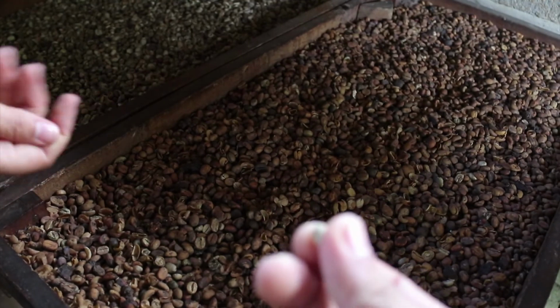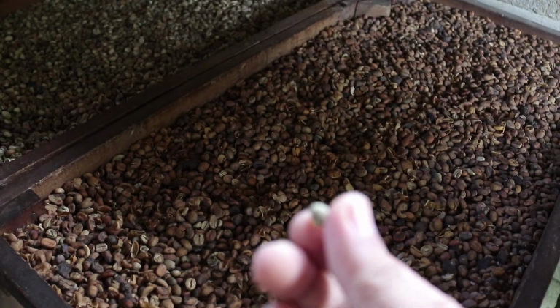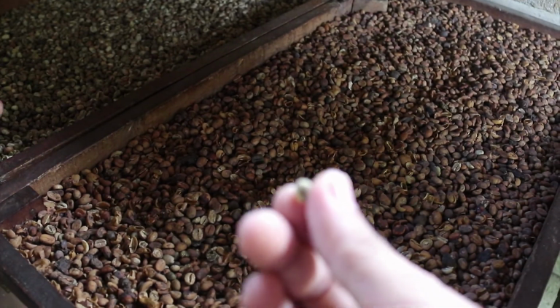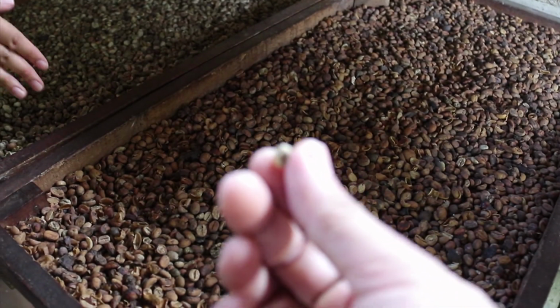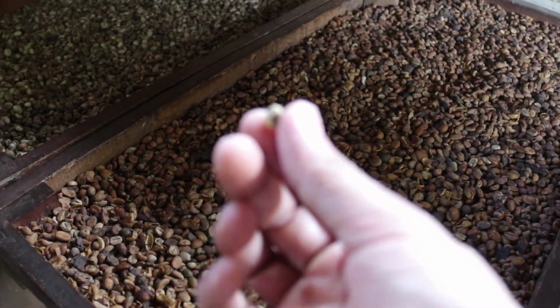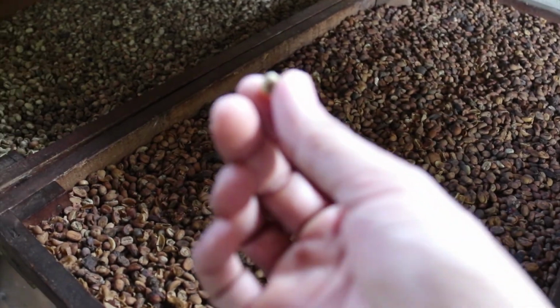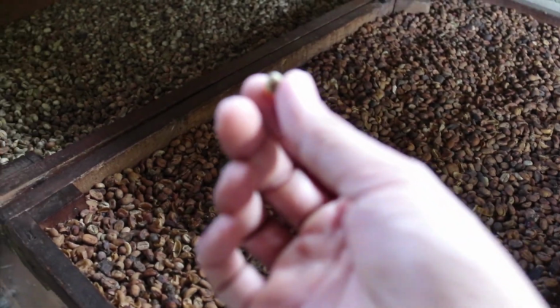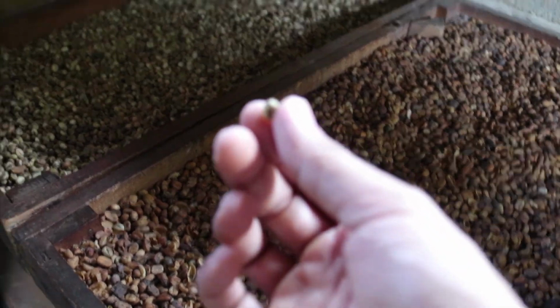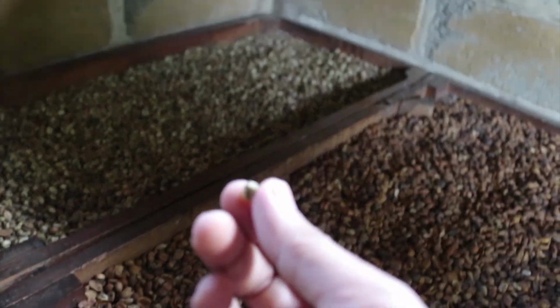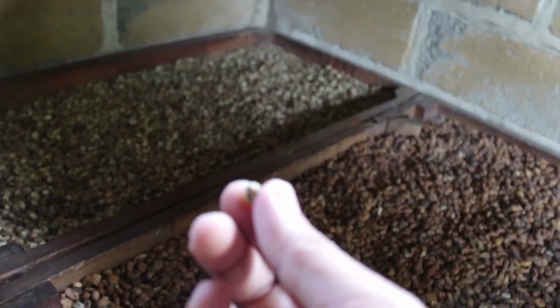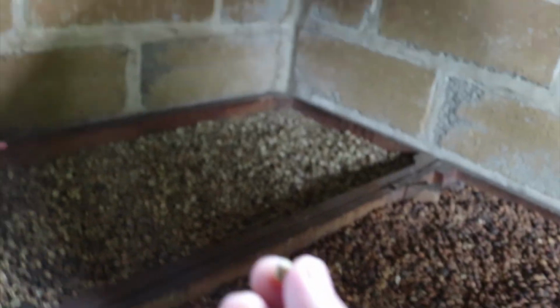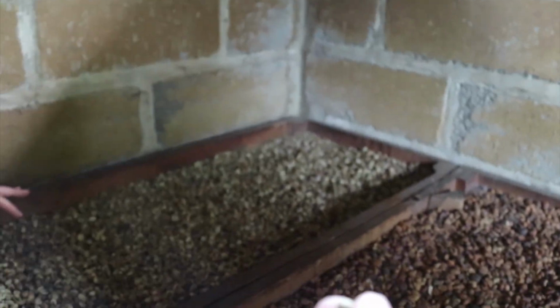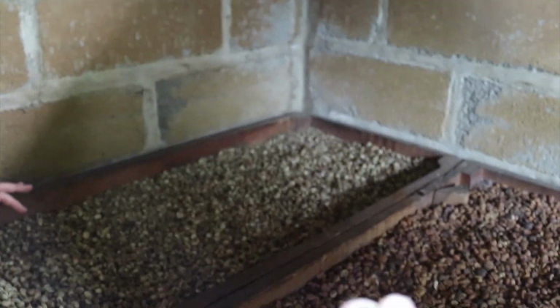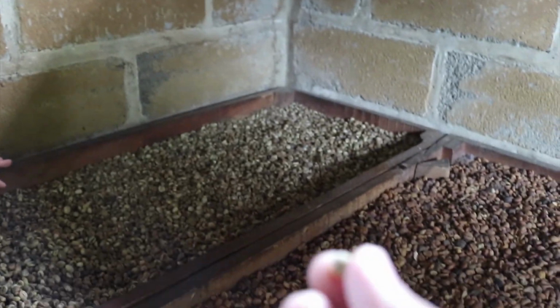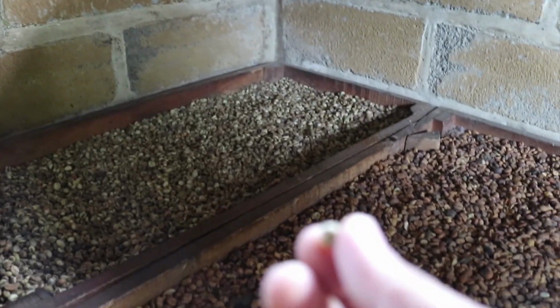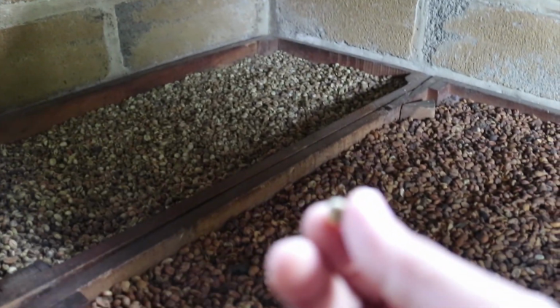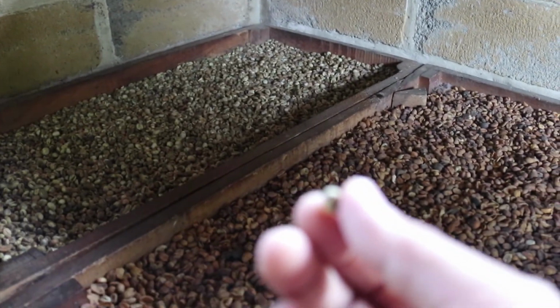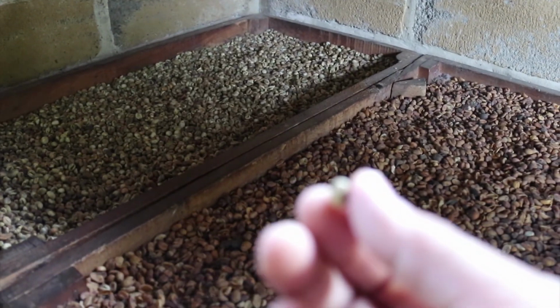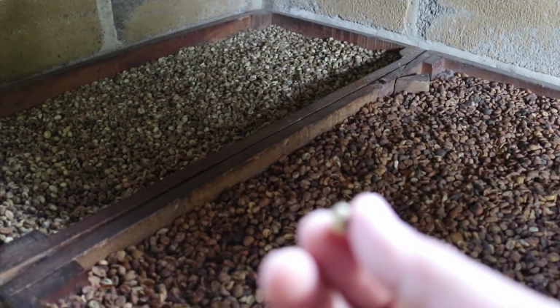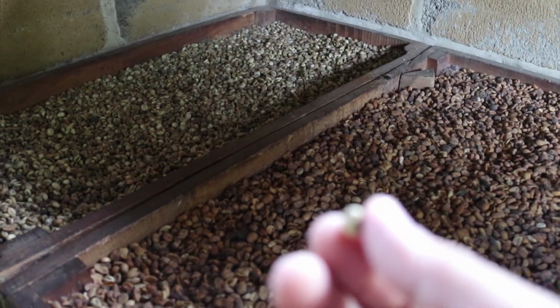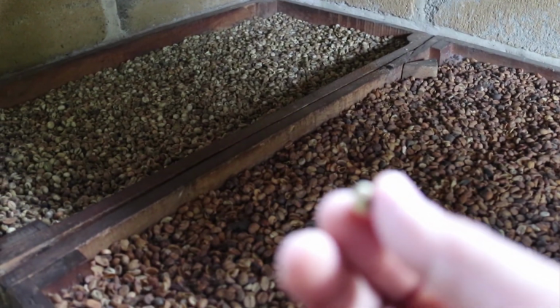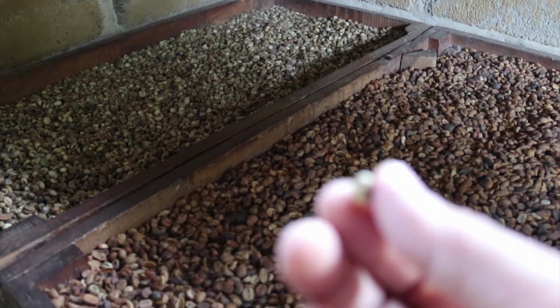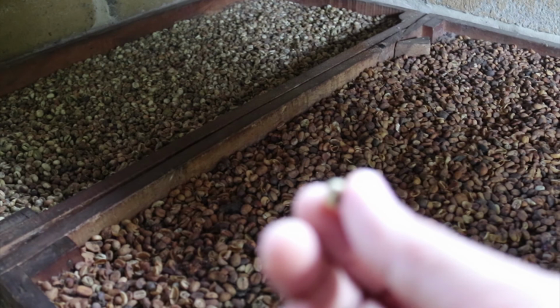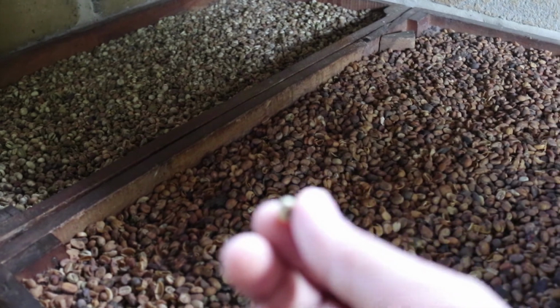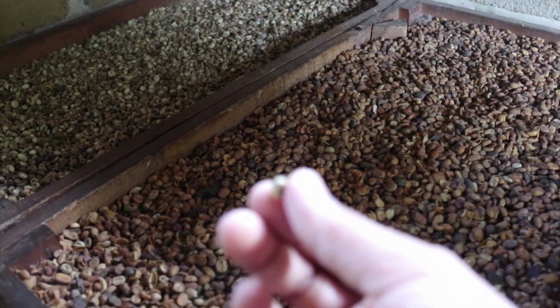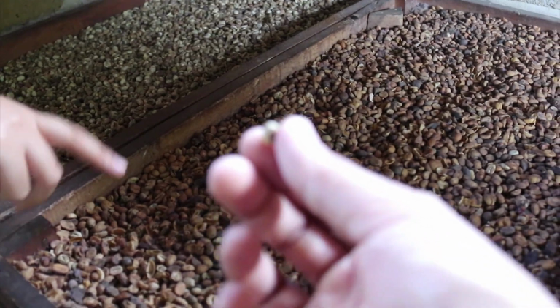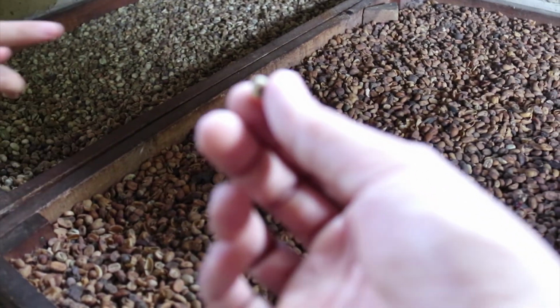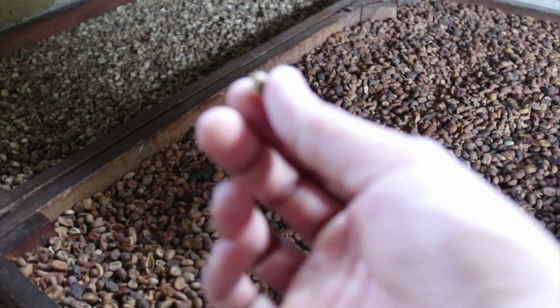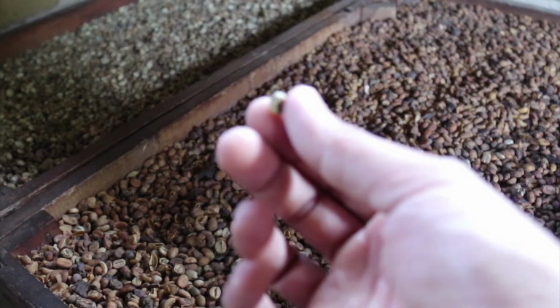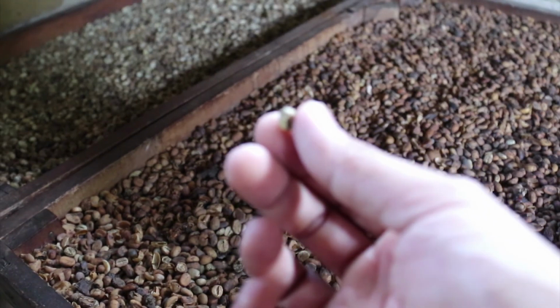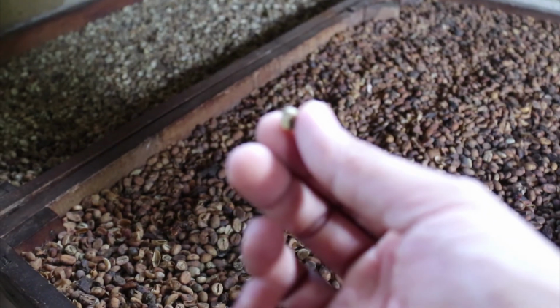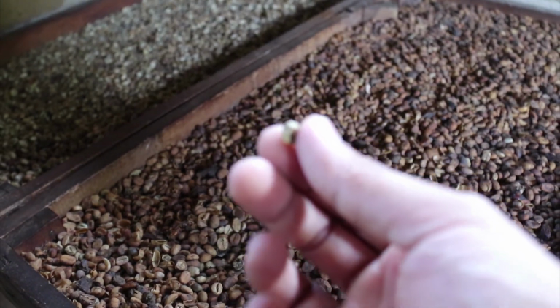The animal, they only eat the skin — the outside skin. The bean inside, they just swallow into their stomach. And then we collect the coffee bean.